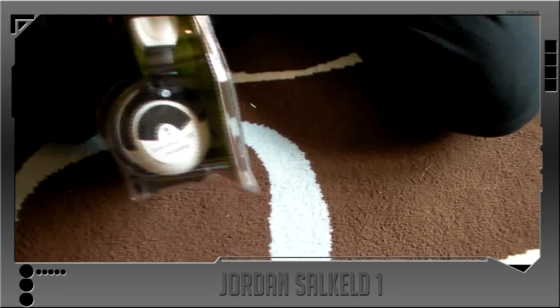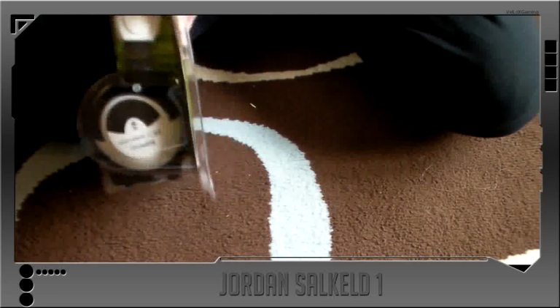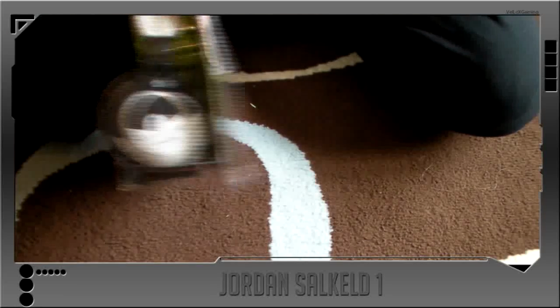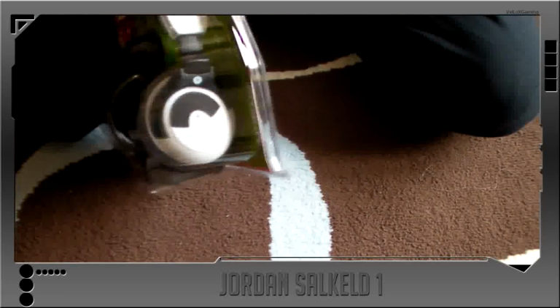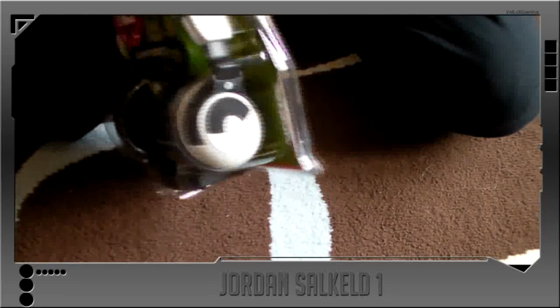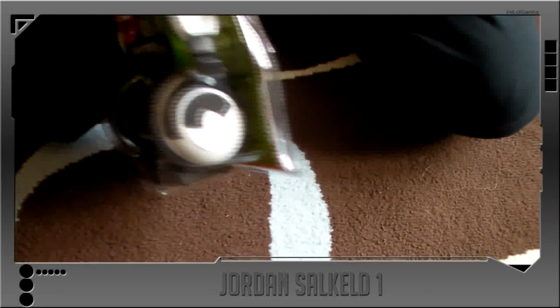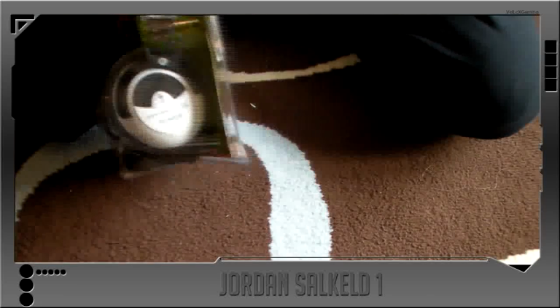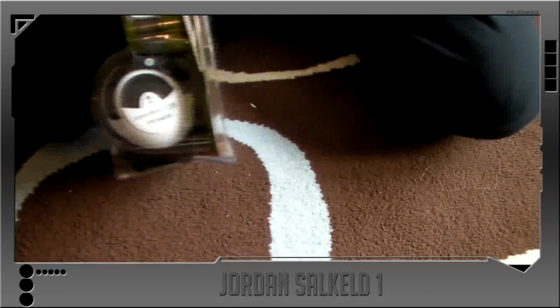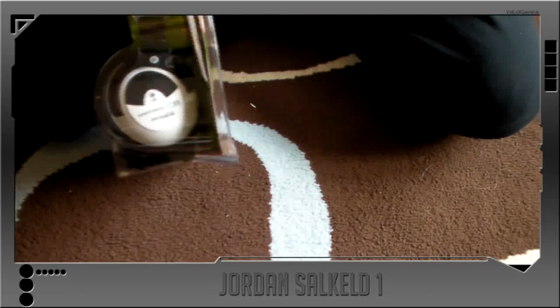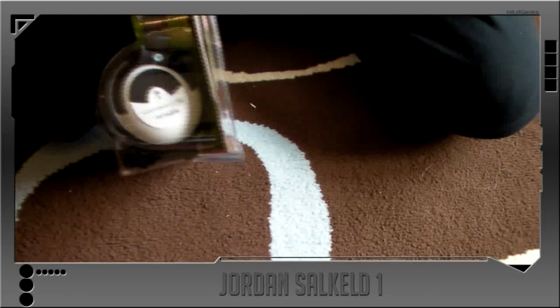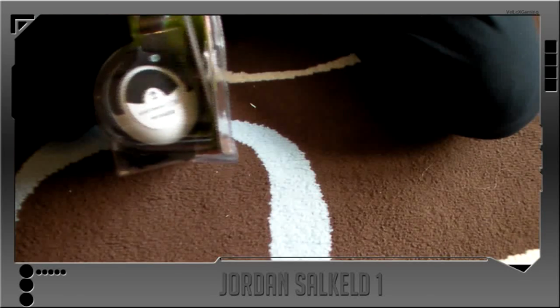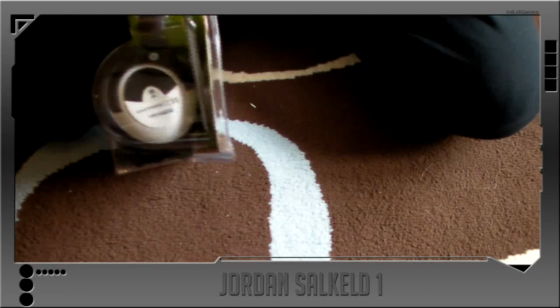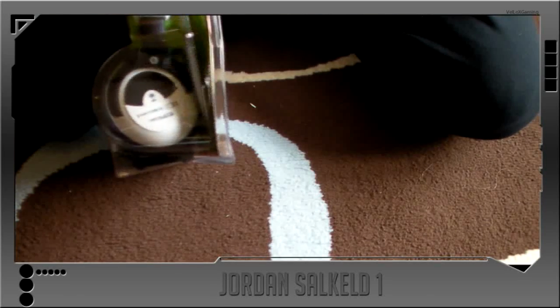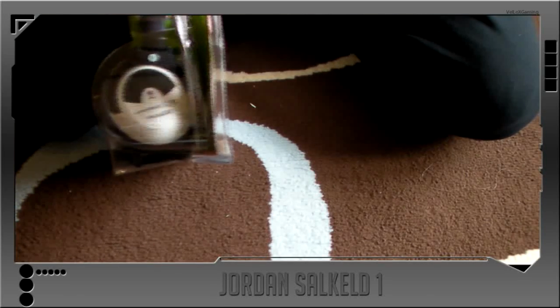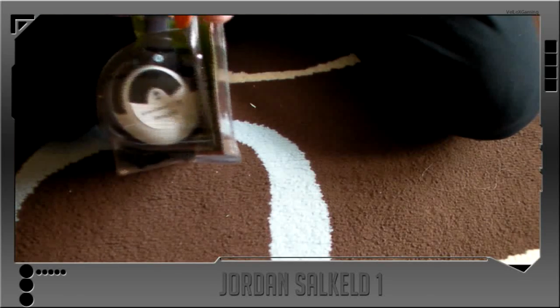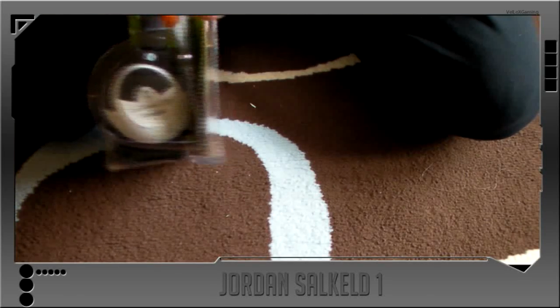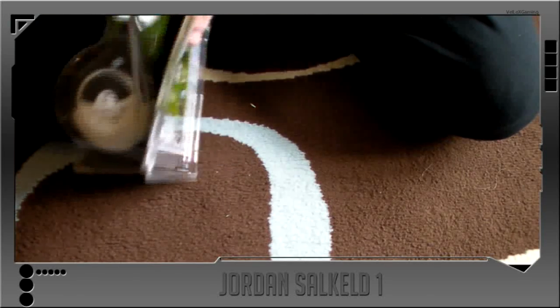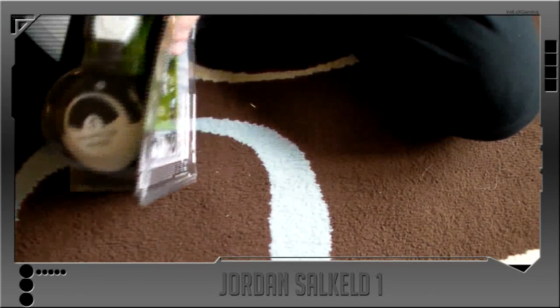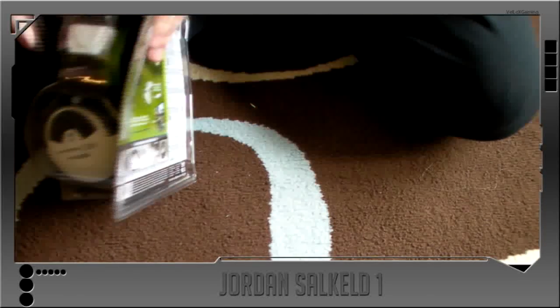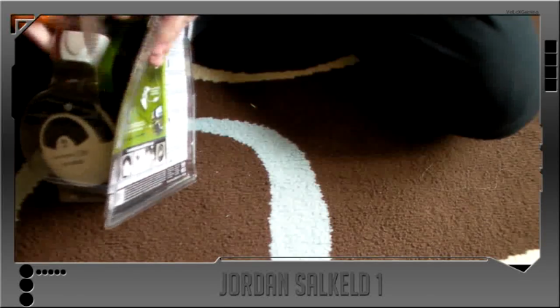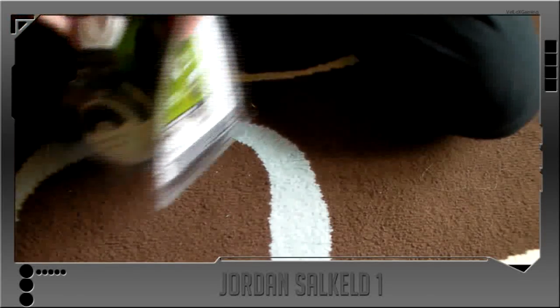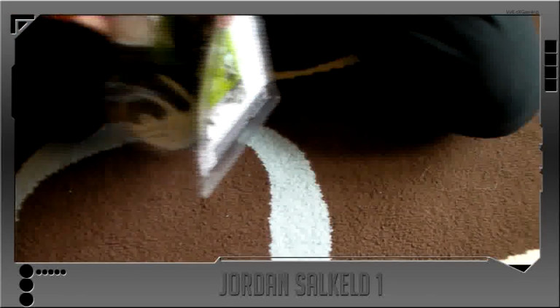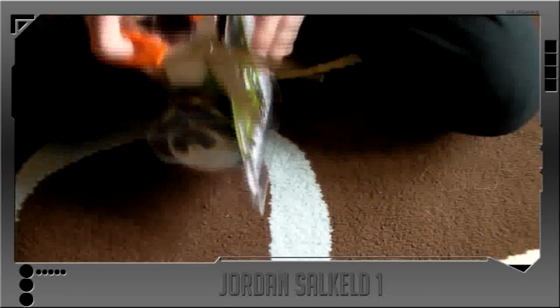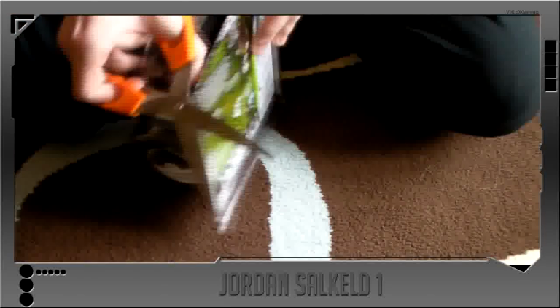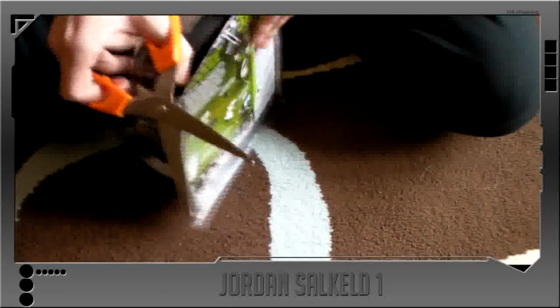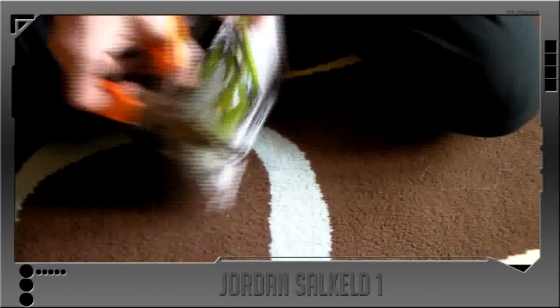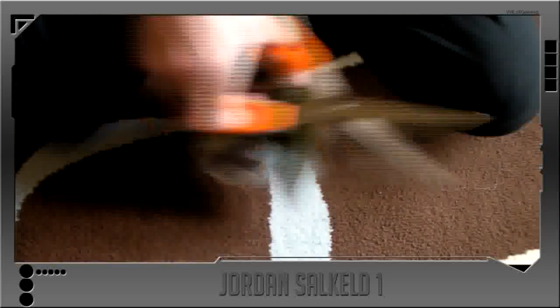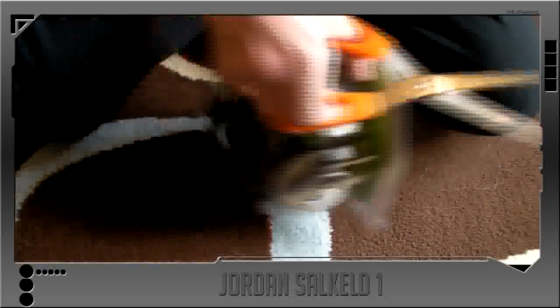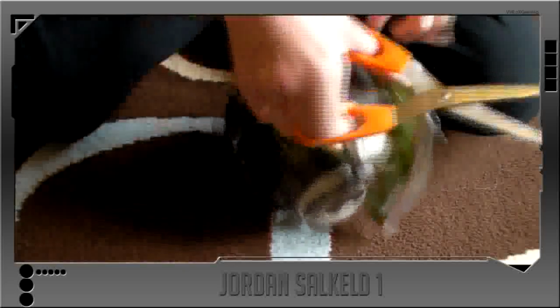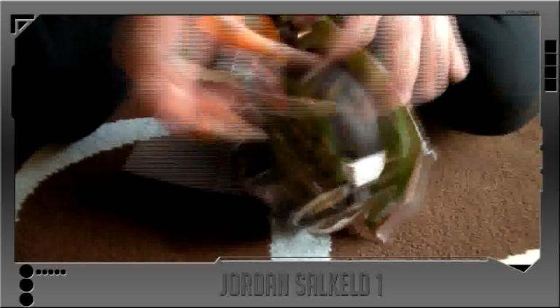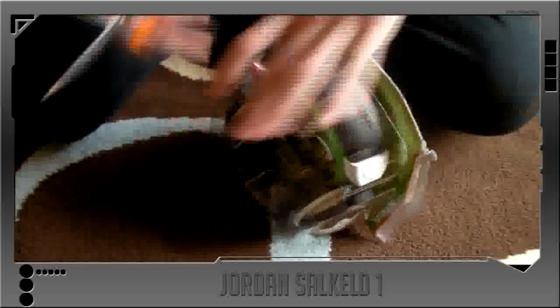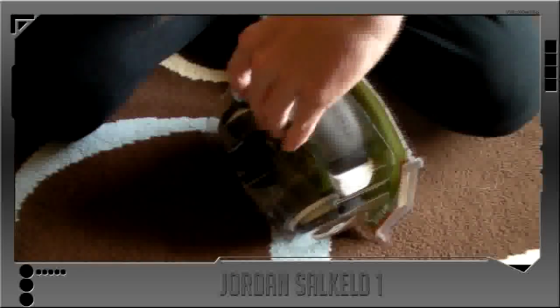Just got these this morning, so I haven't opened them or seen what's inside them yet.